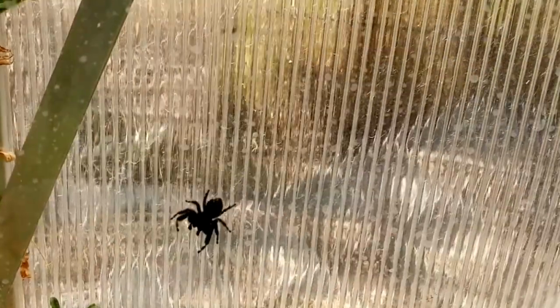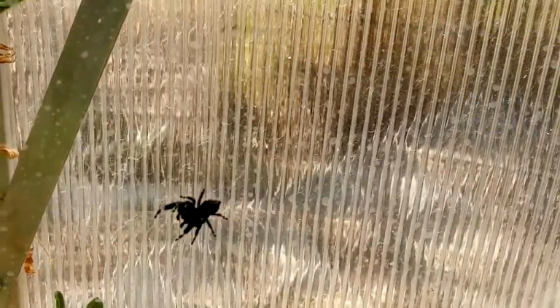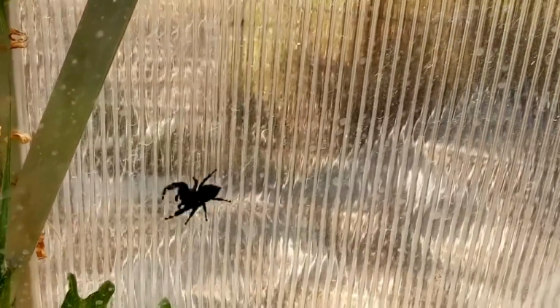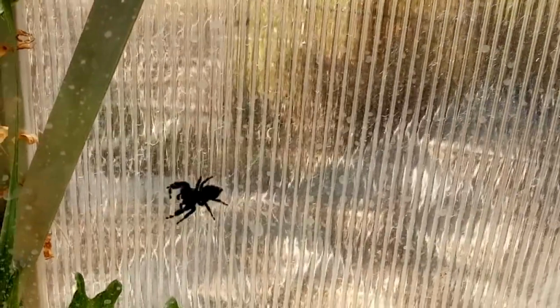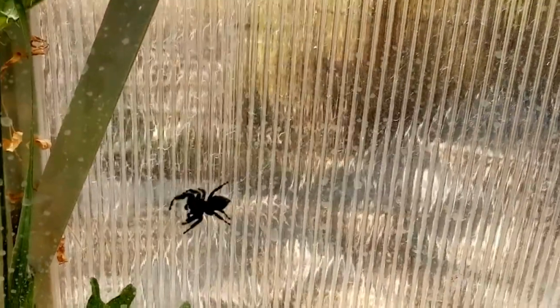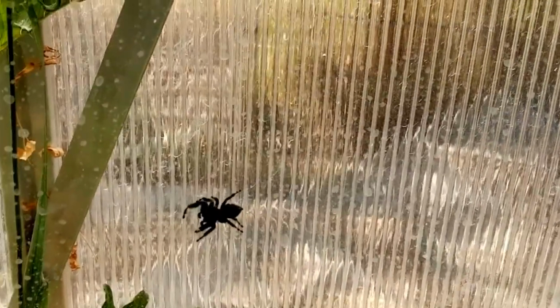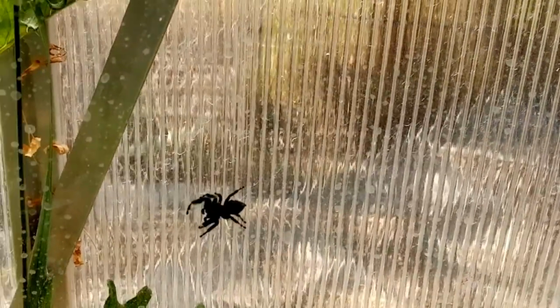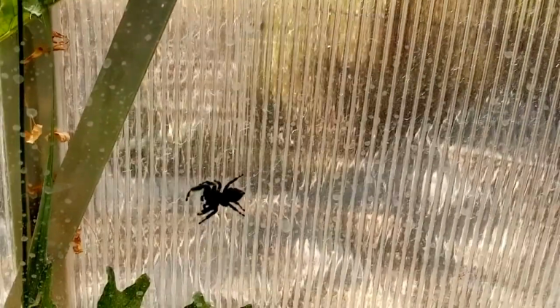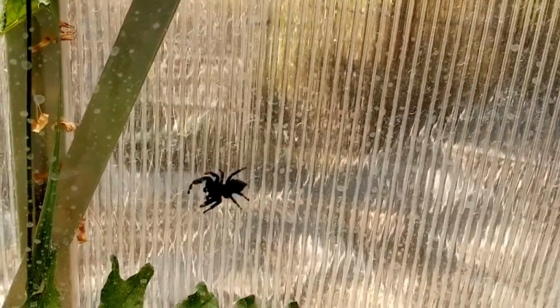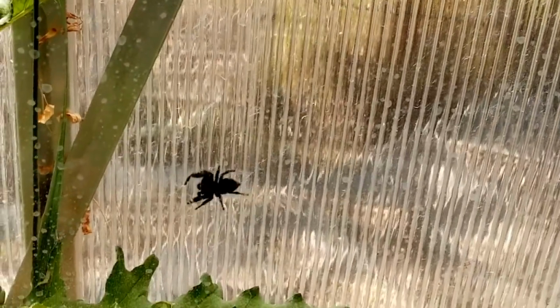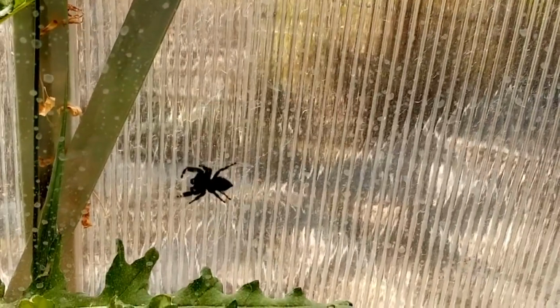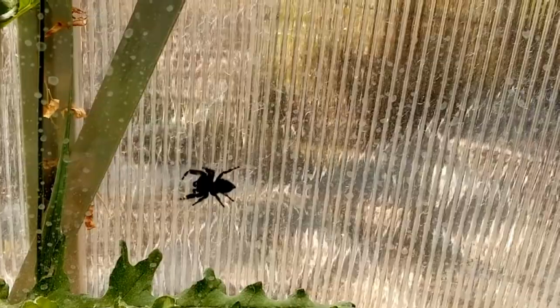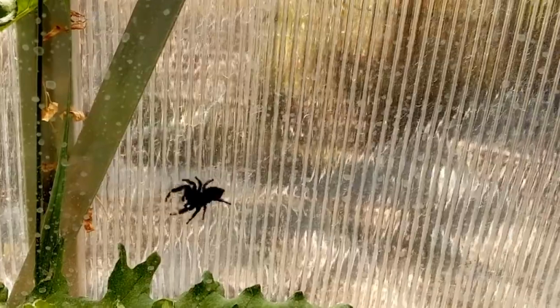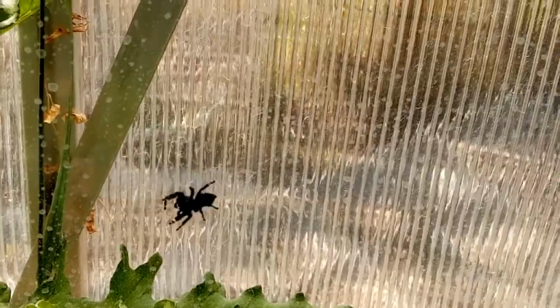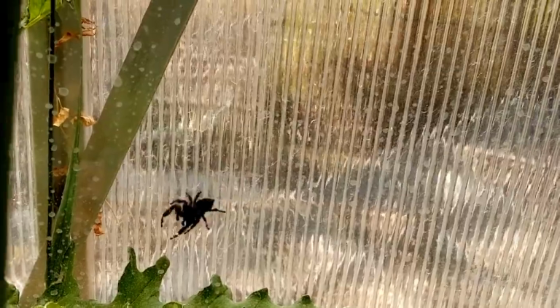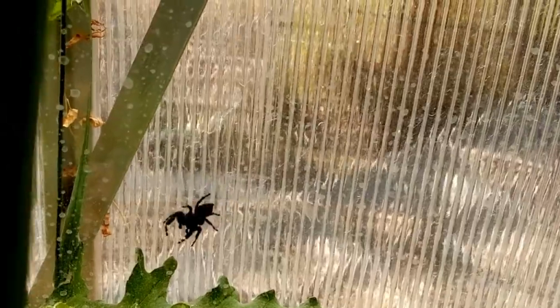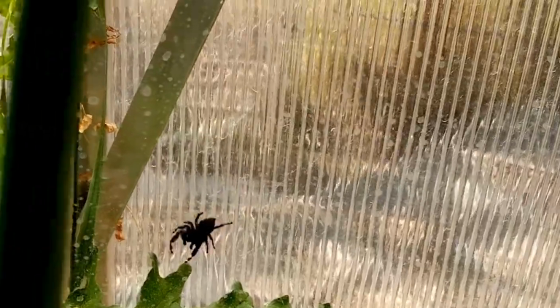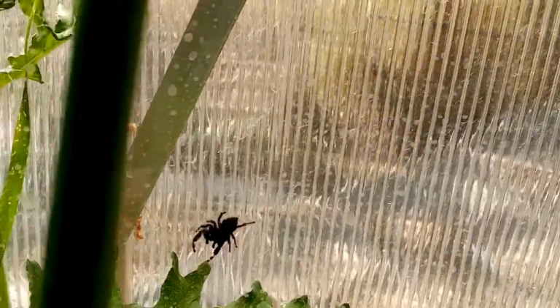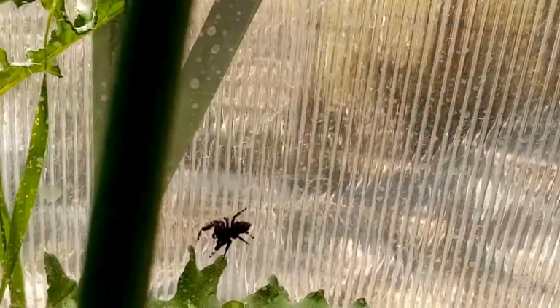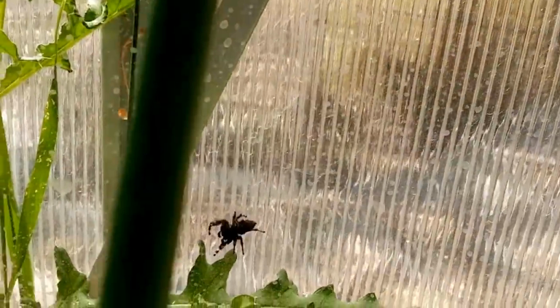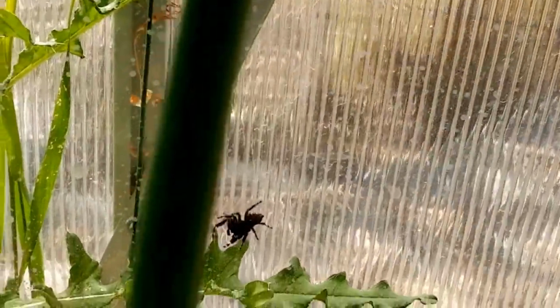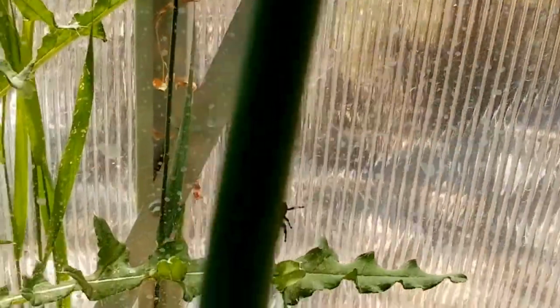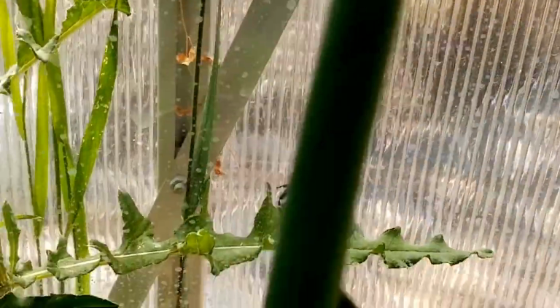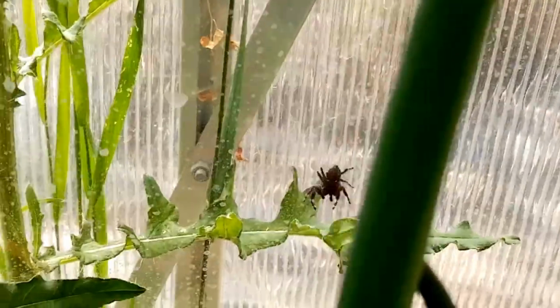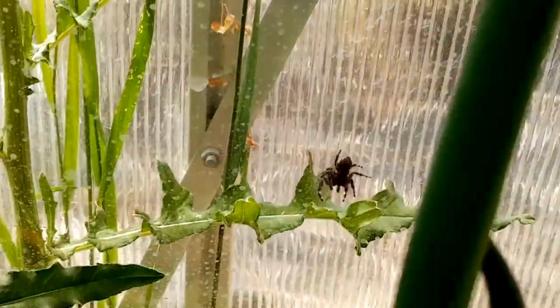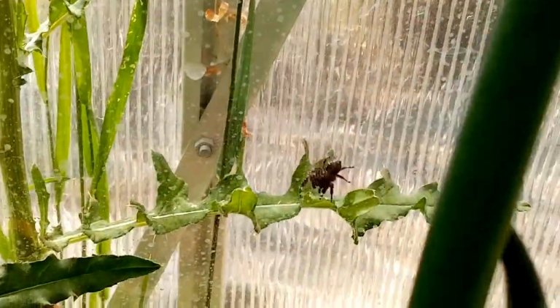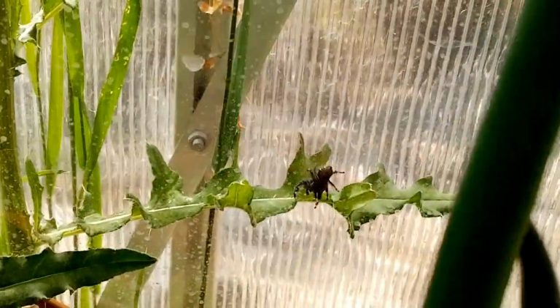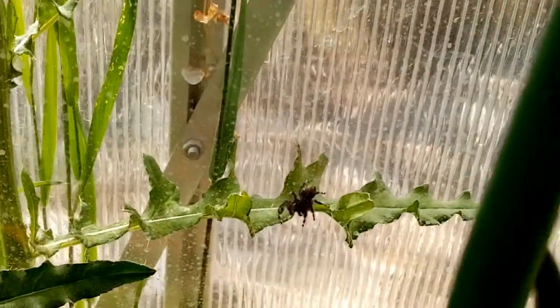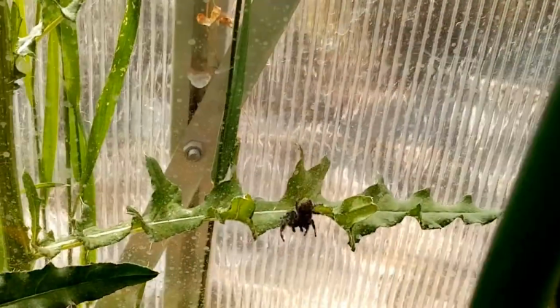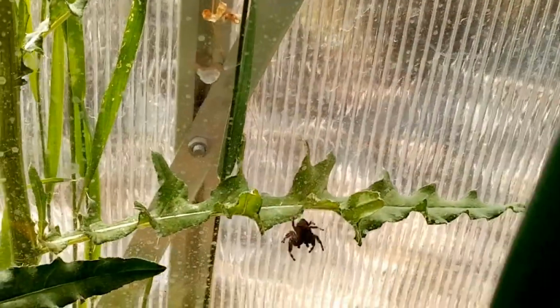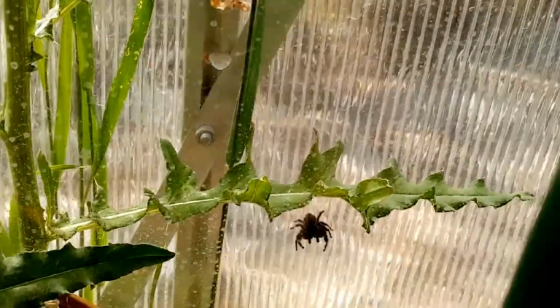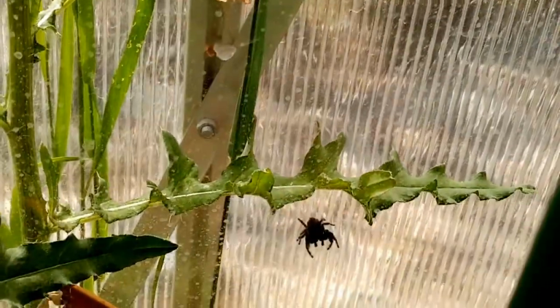They're doing their job. I really have almost no problem with pest bugs in this greenhouse.